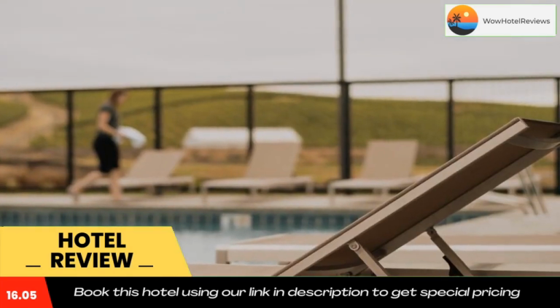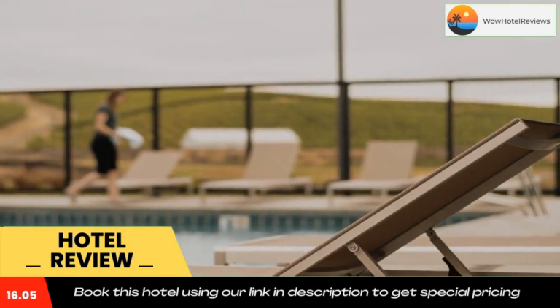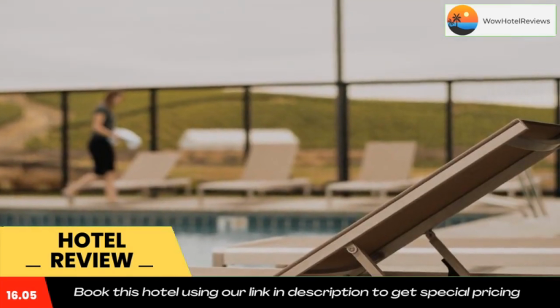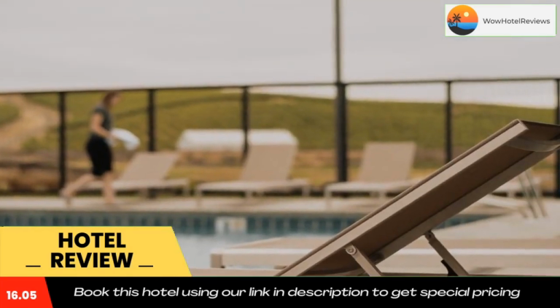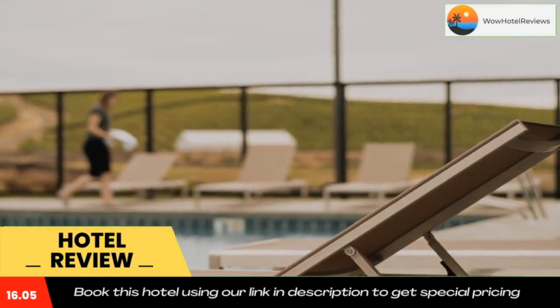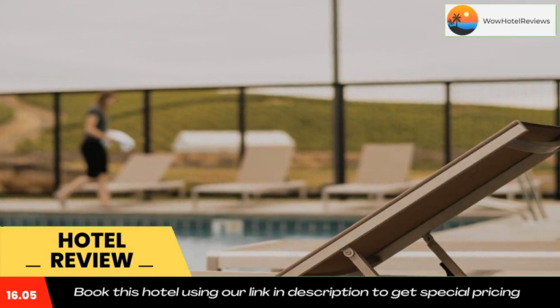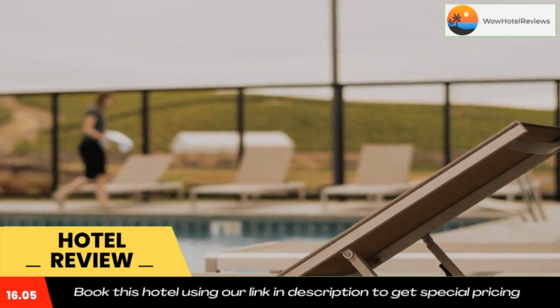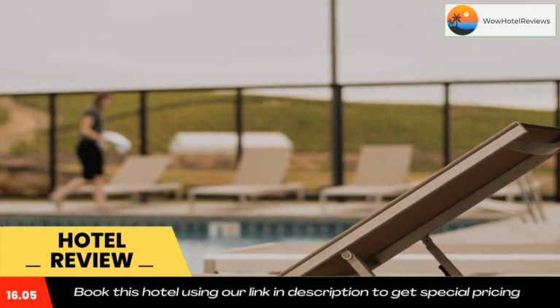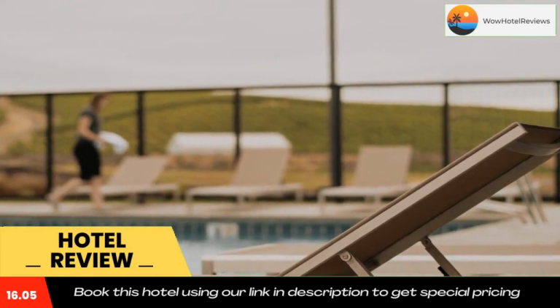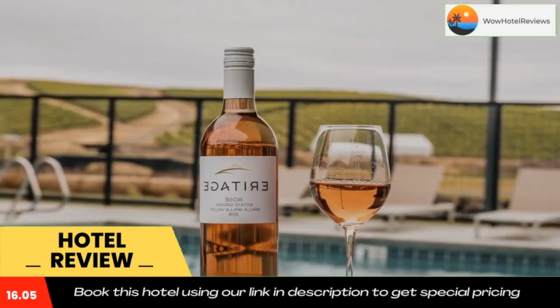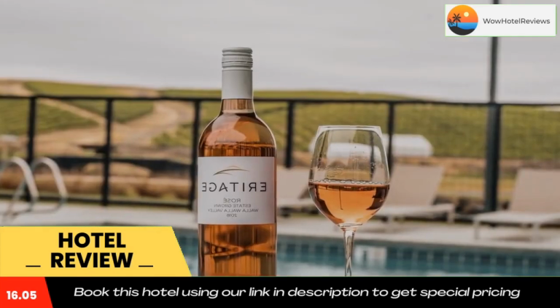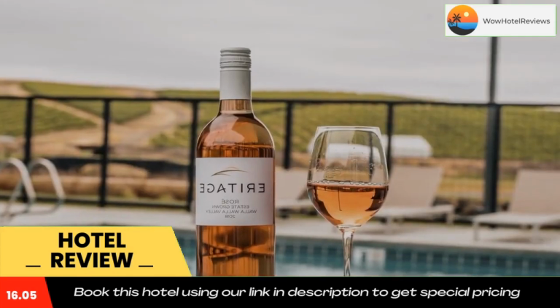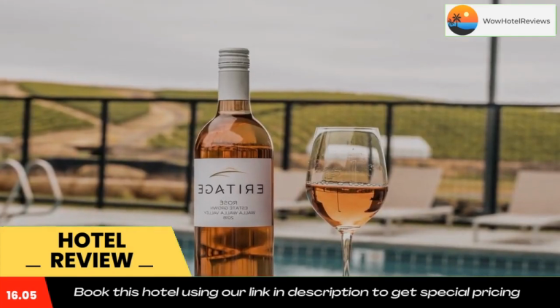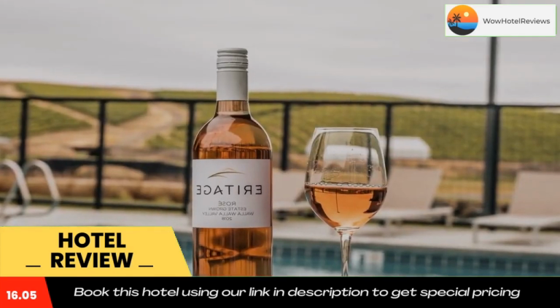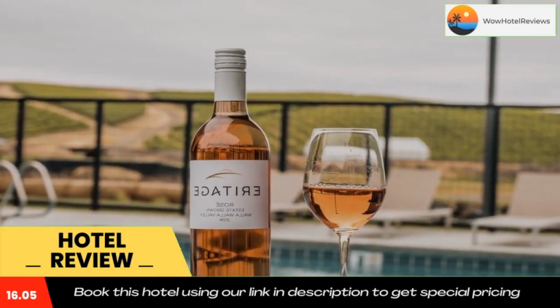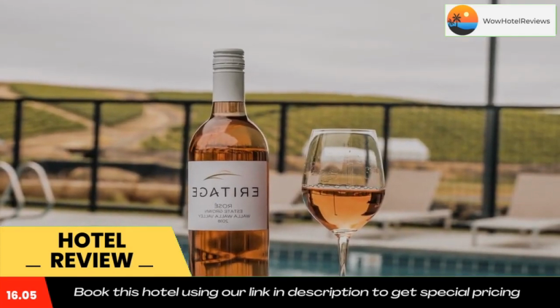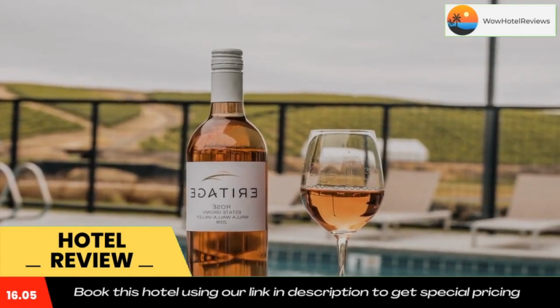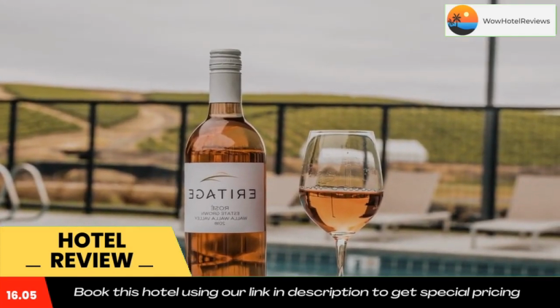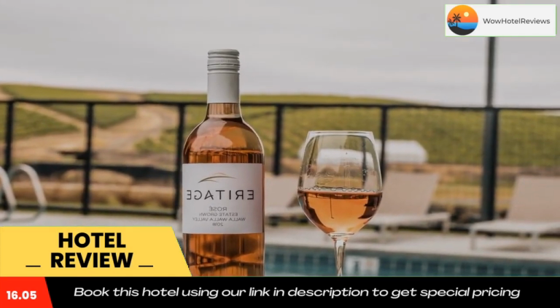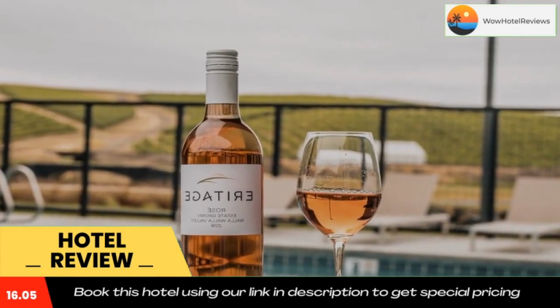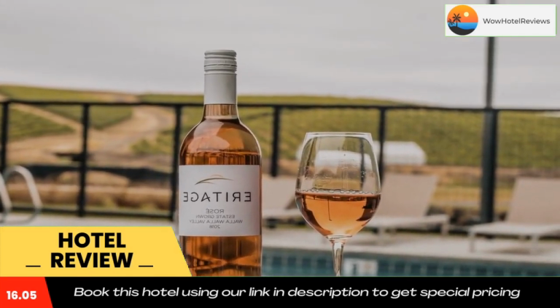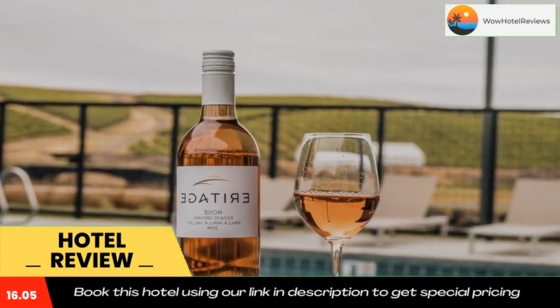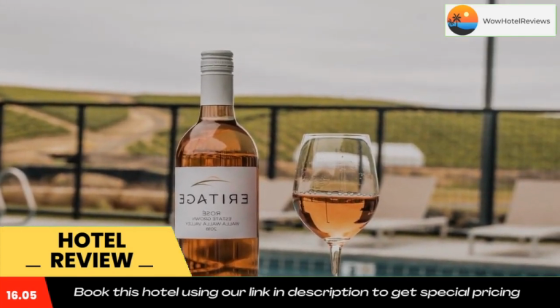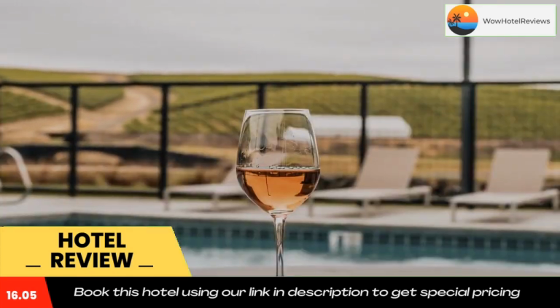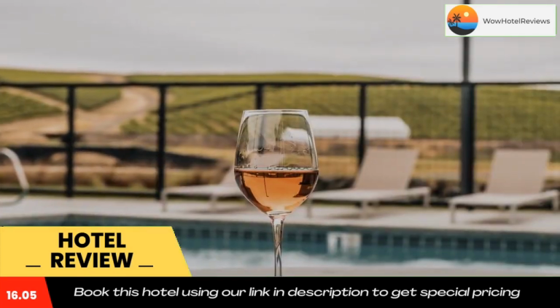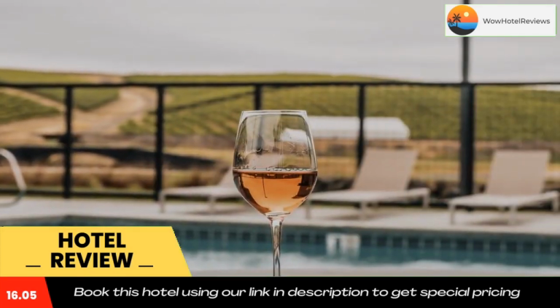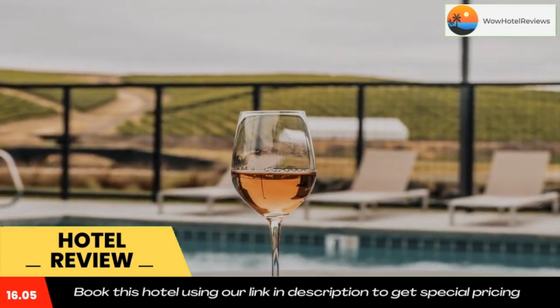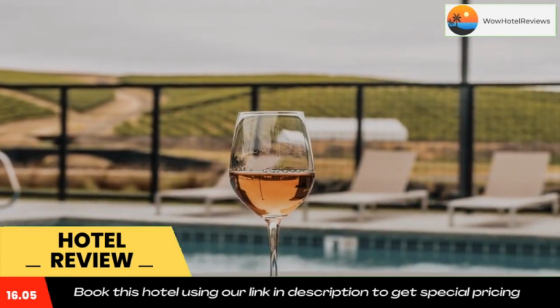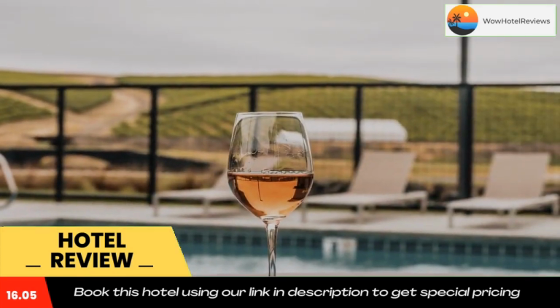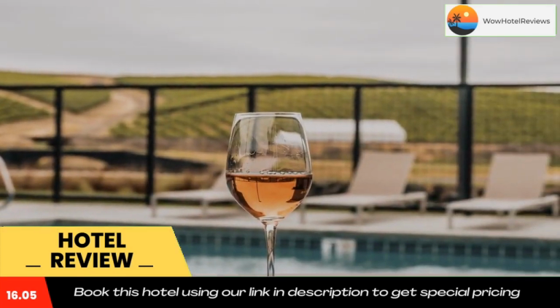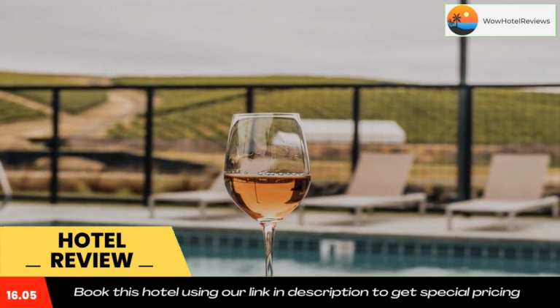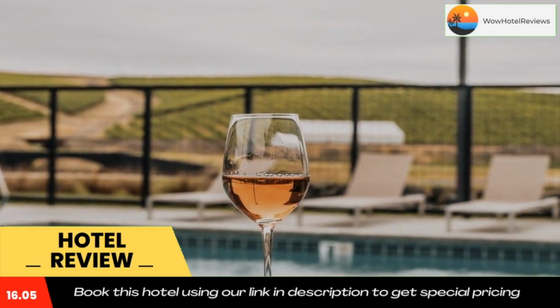The nearest airport is Walla Walla Regional Airport, 4.3 miles from the resort. Use our link in the description to get a special discount on this hotel. Don't forget to like and subscribe to our channel.